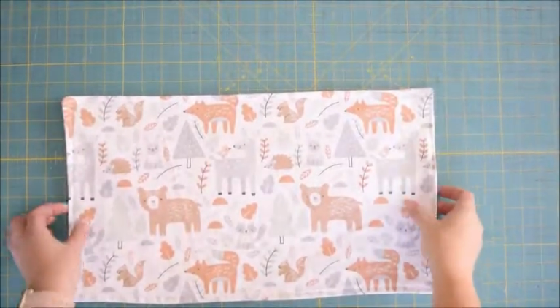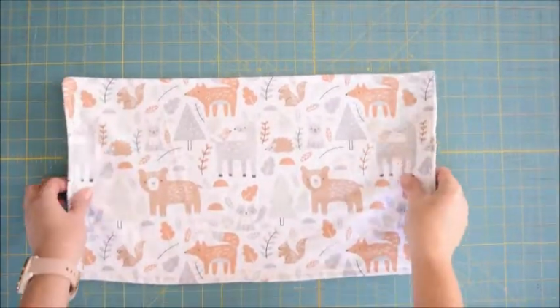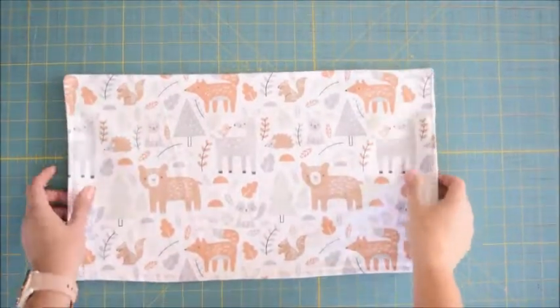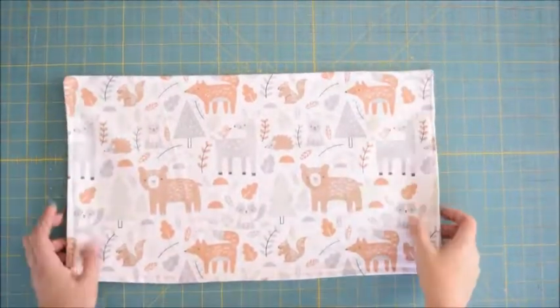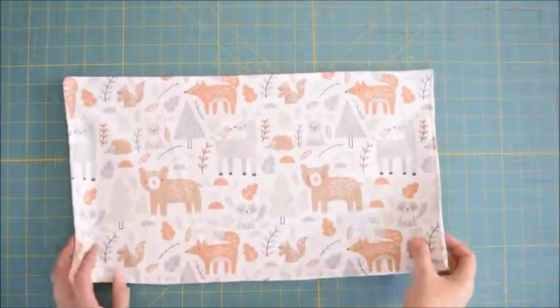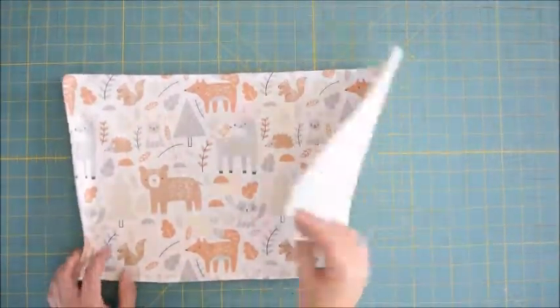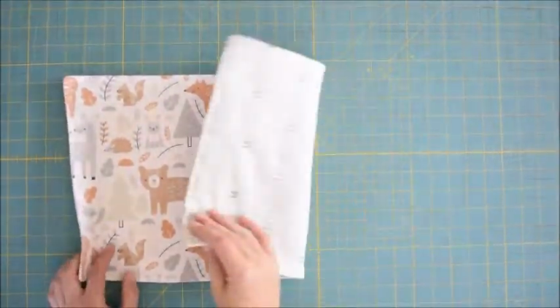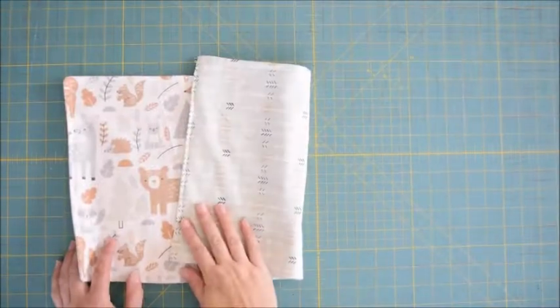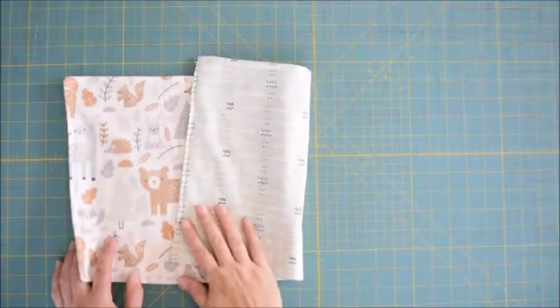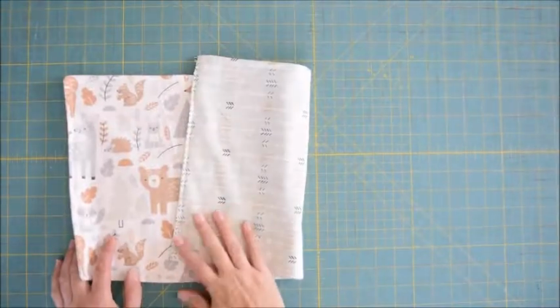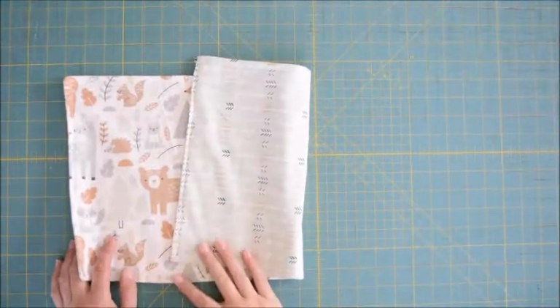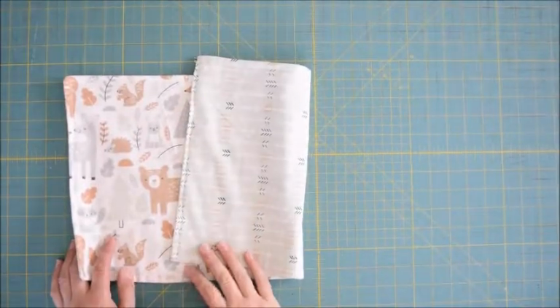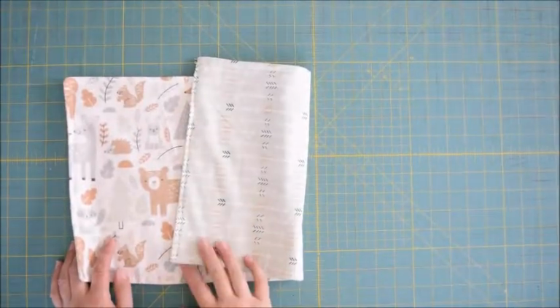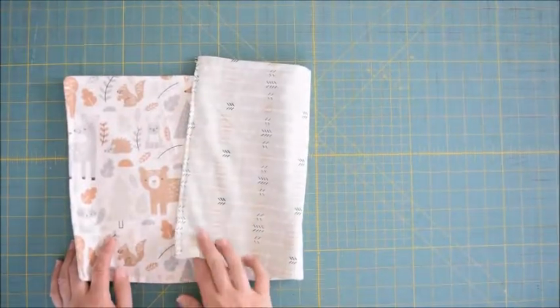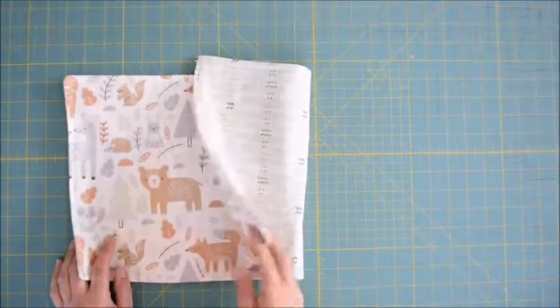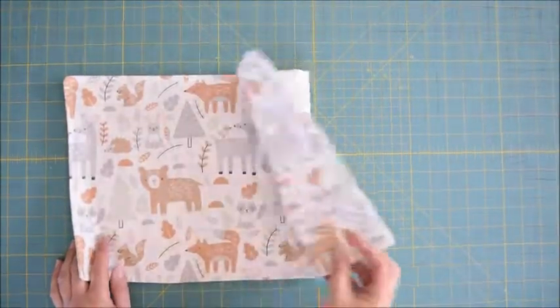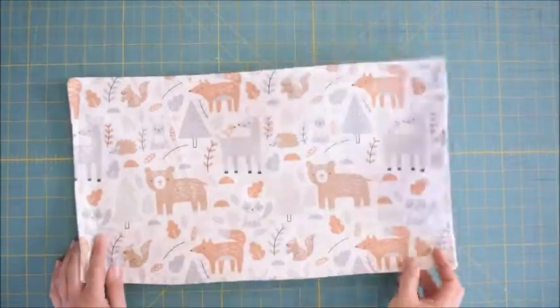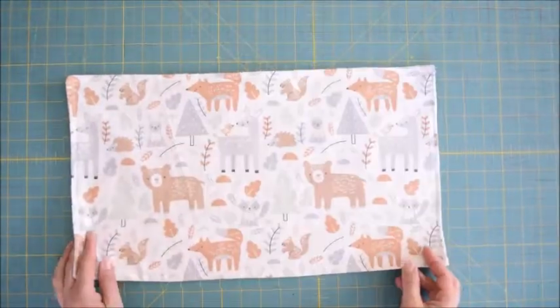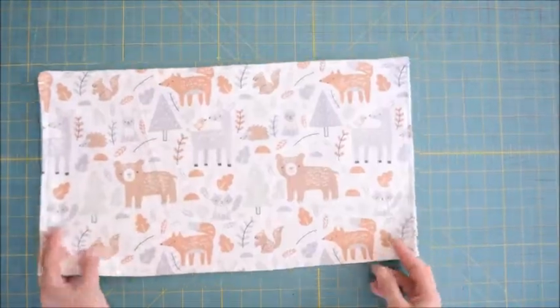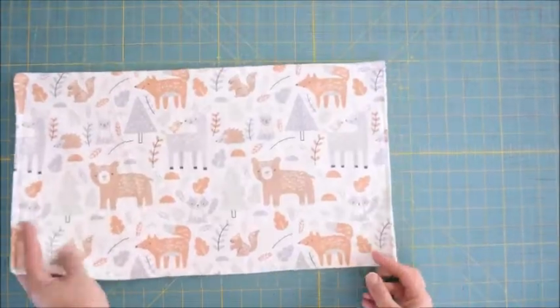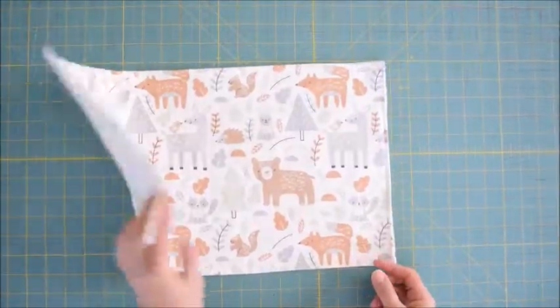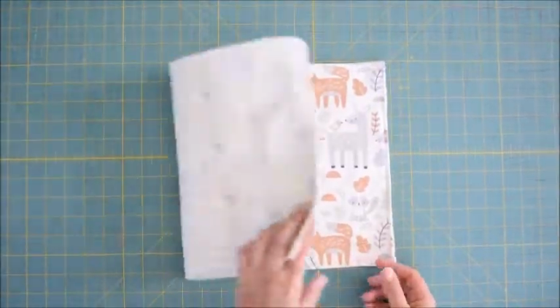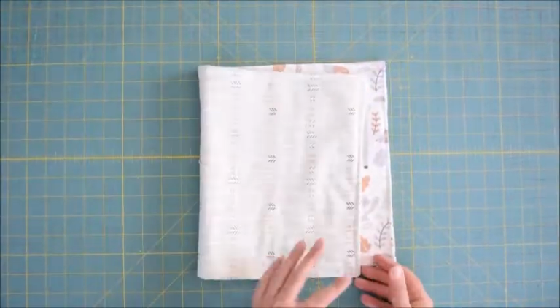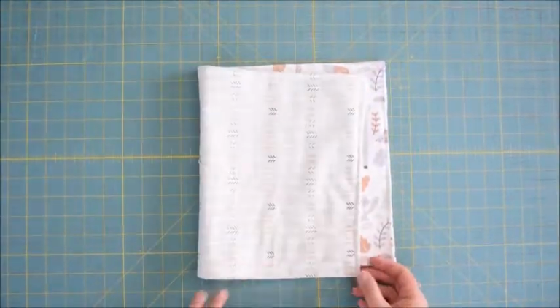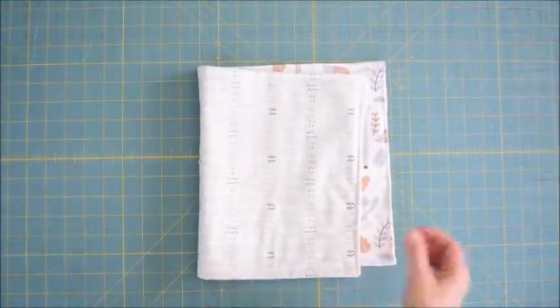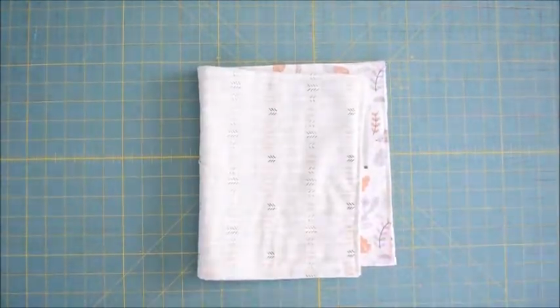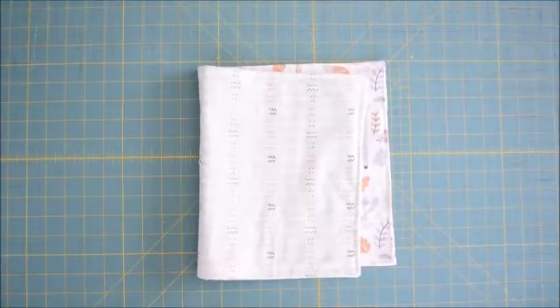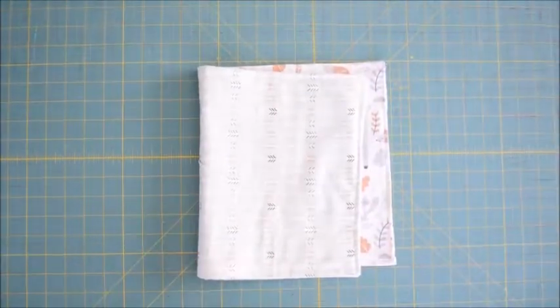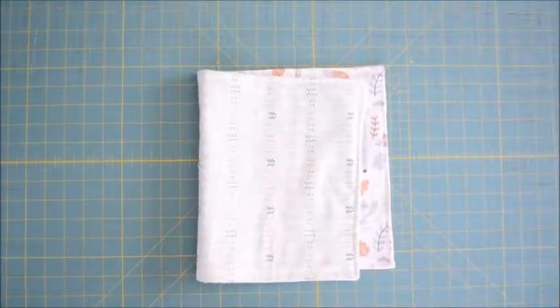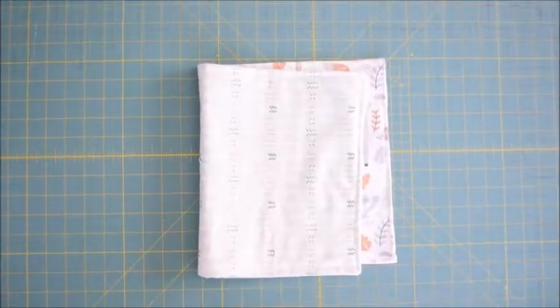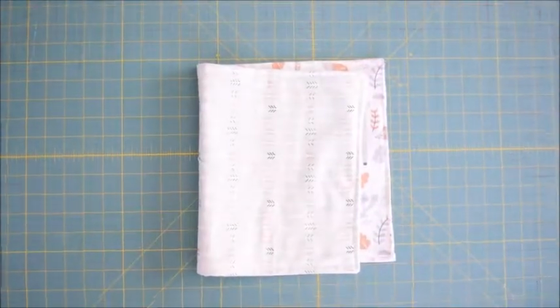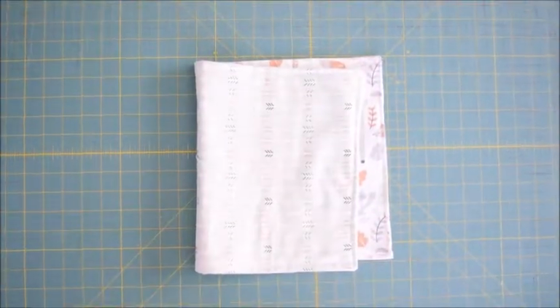There you have it — a sweet little burp cloth for a baby. It's super easy and quick to make. Thank you very much for coming.